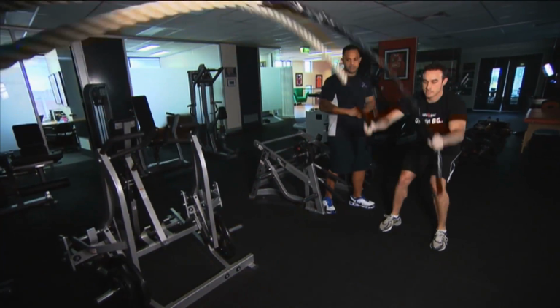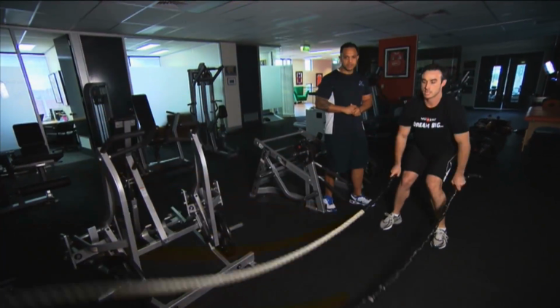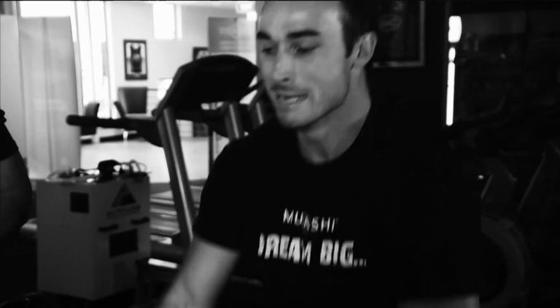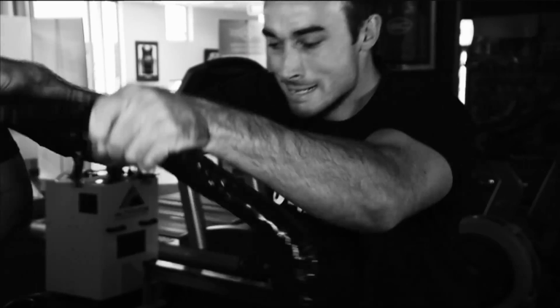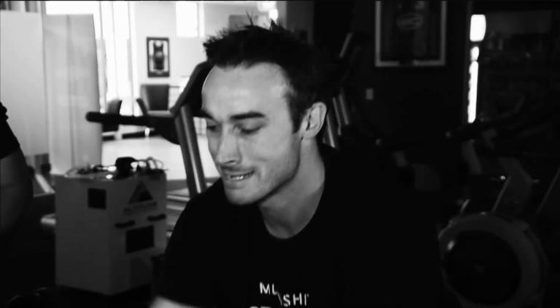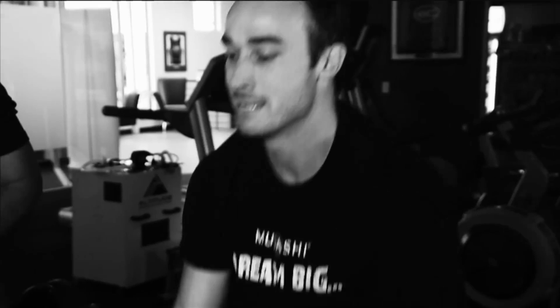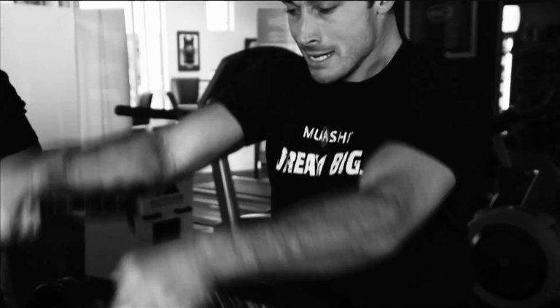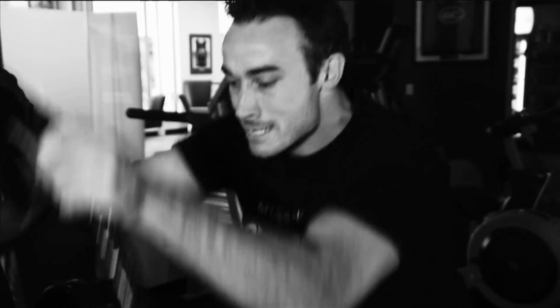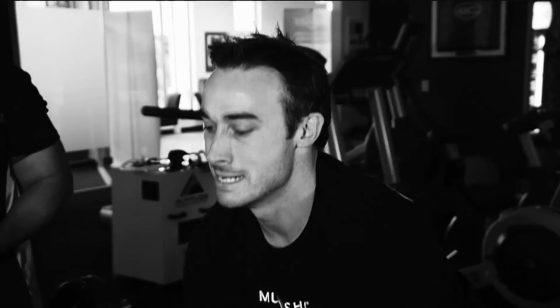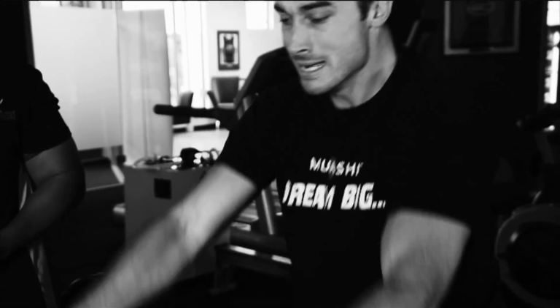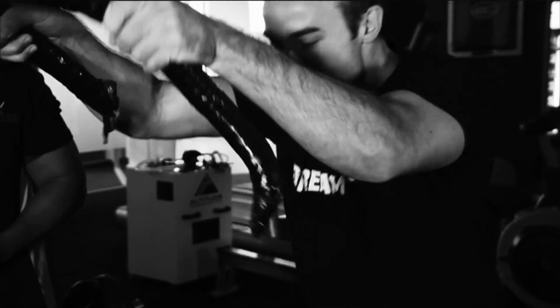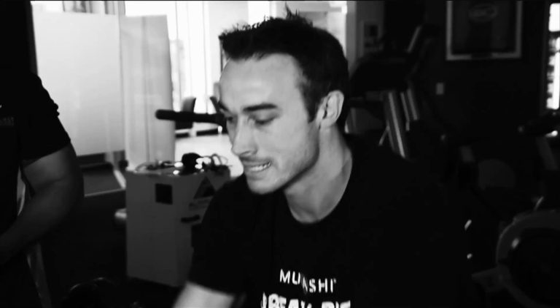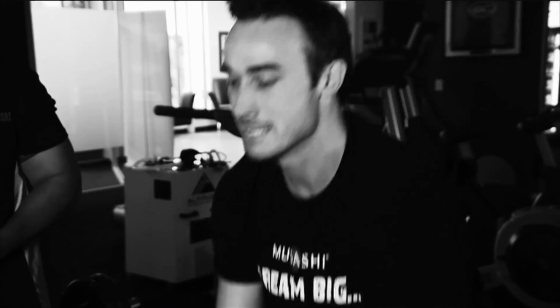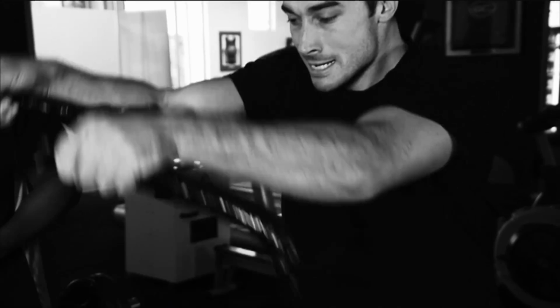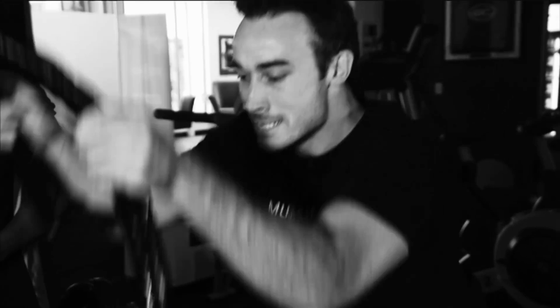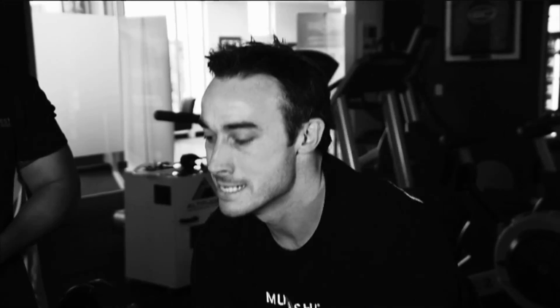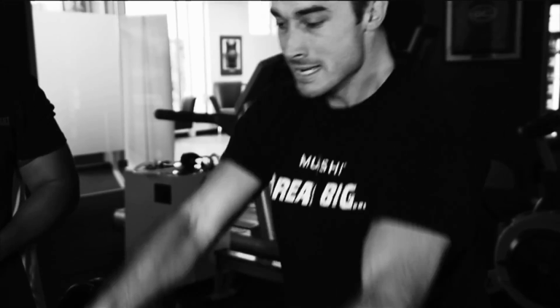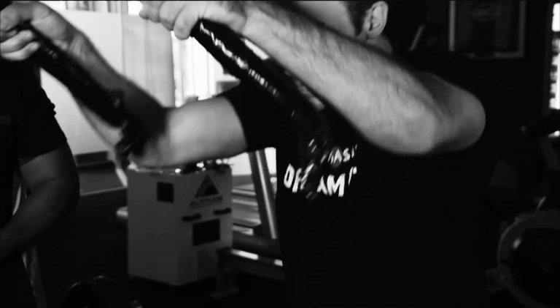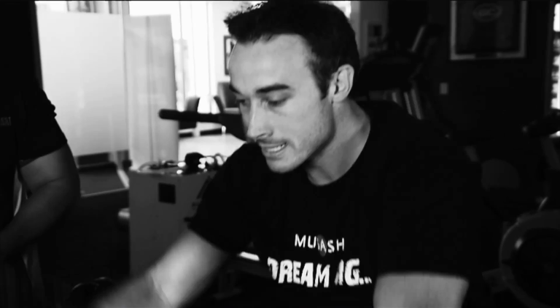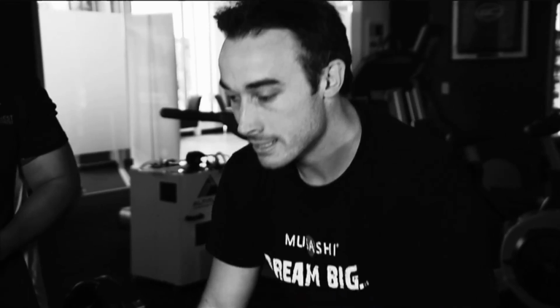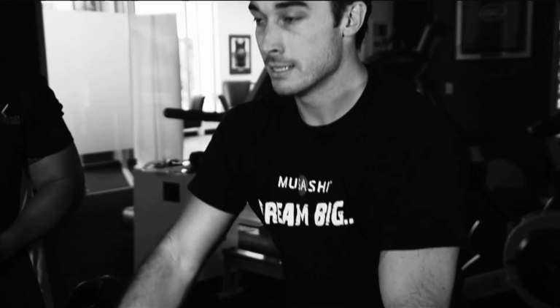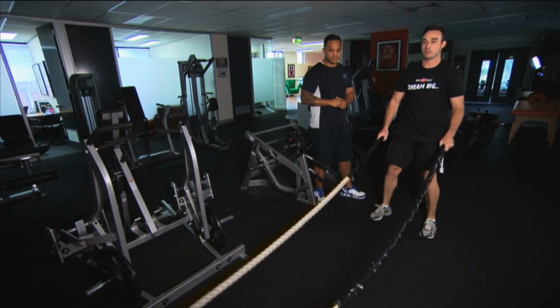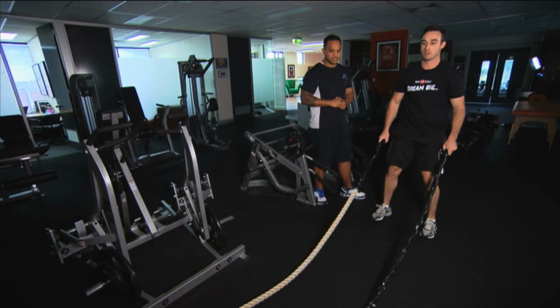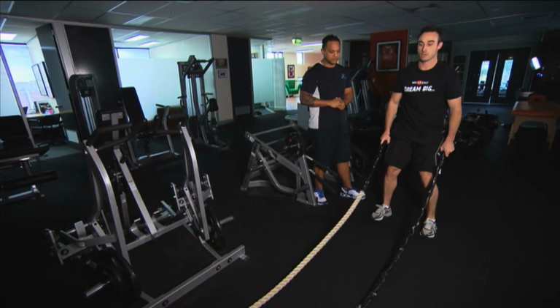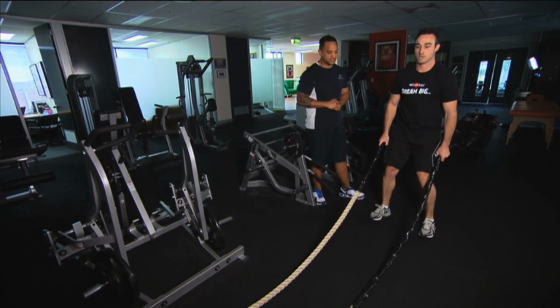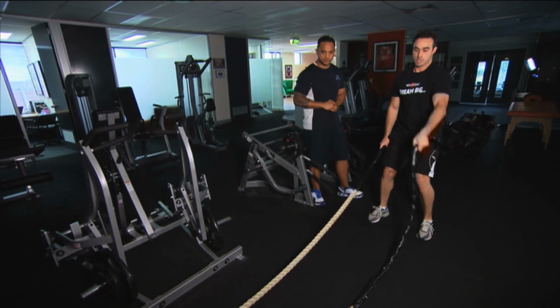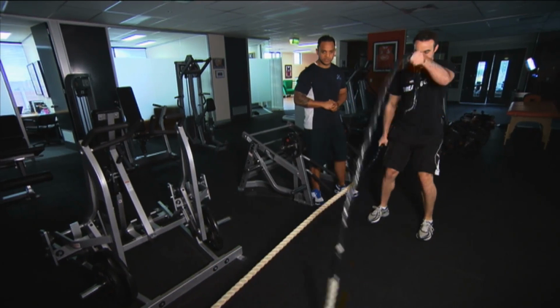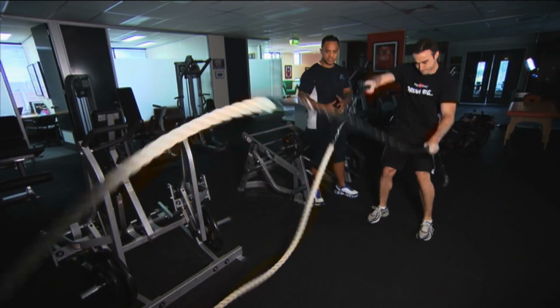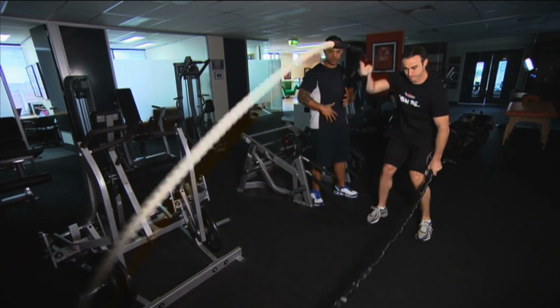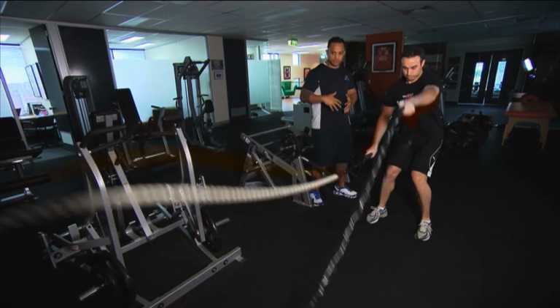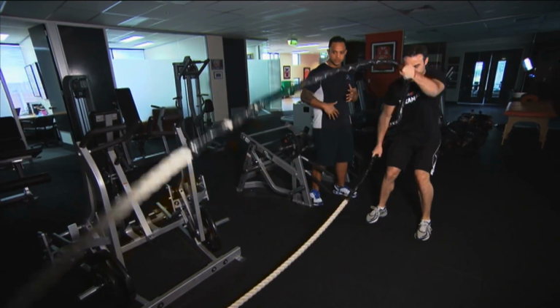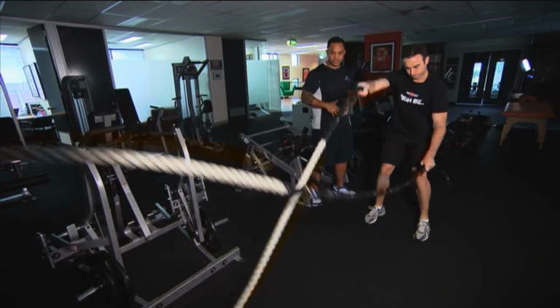Making sure each set the rope goes up as high as you can. And he'll do singles — single arm work now.